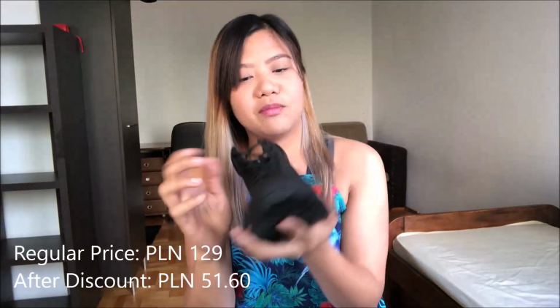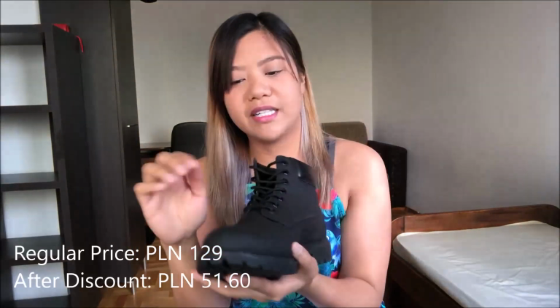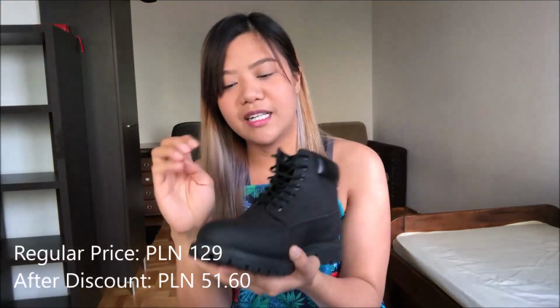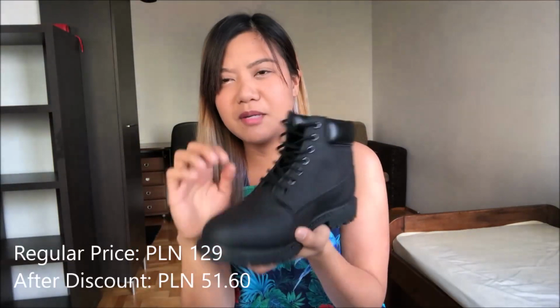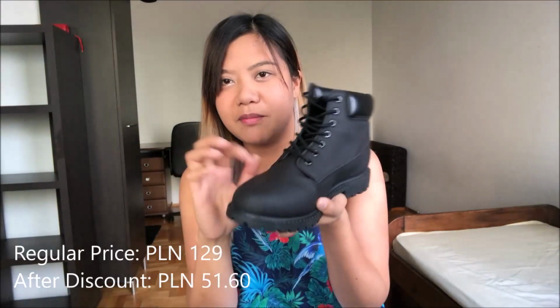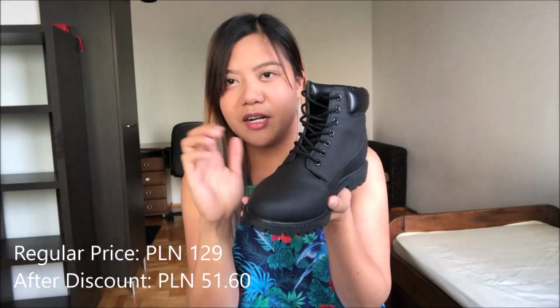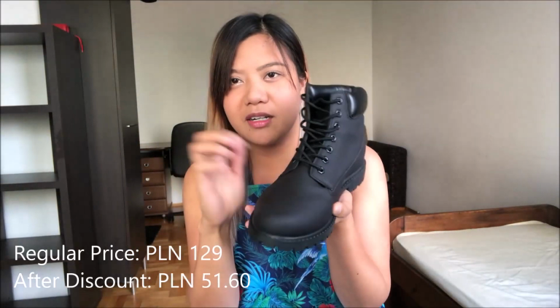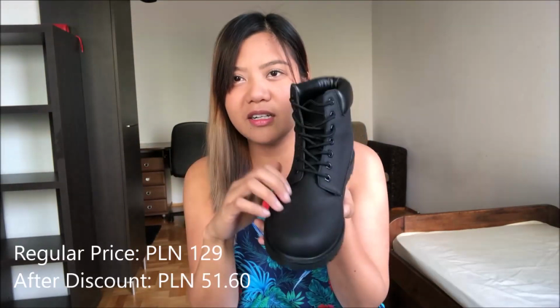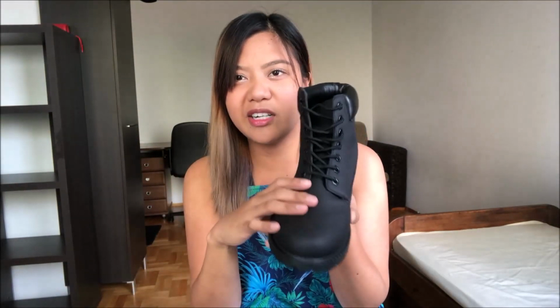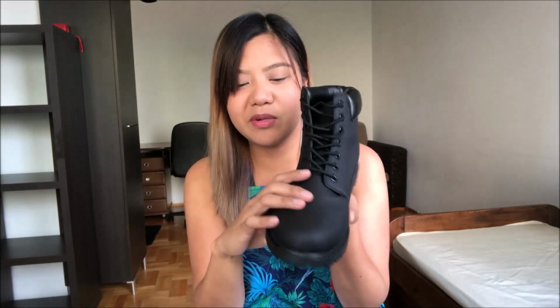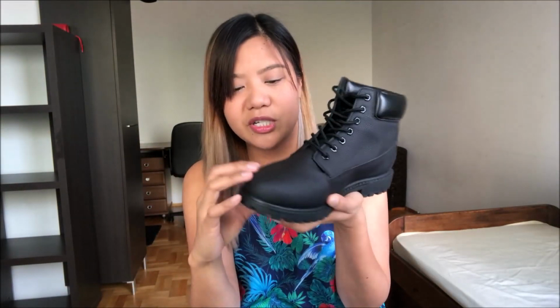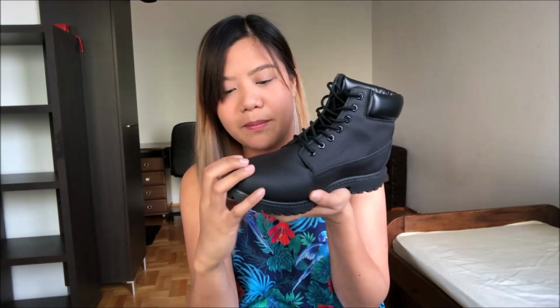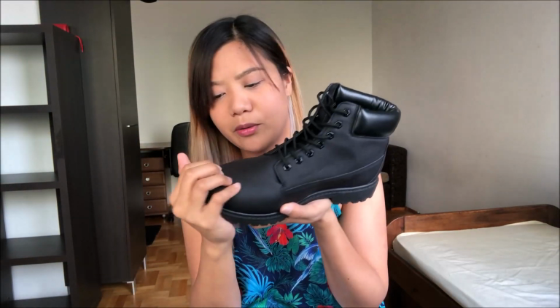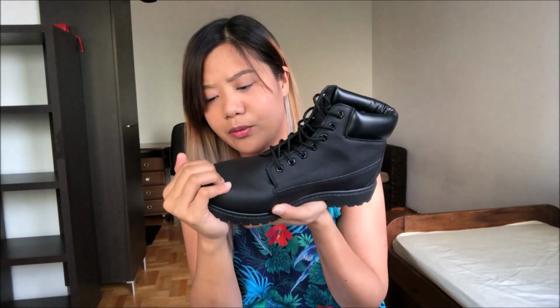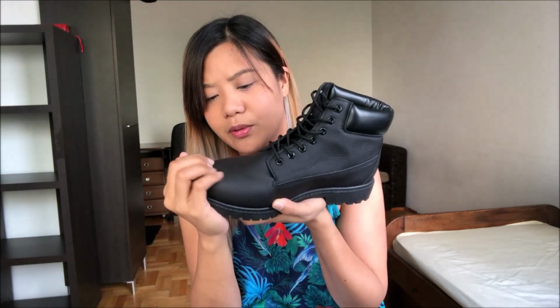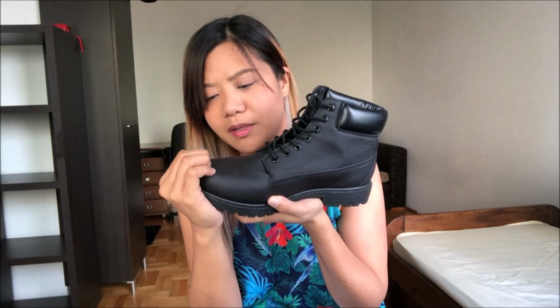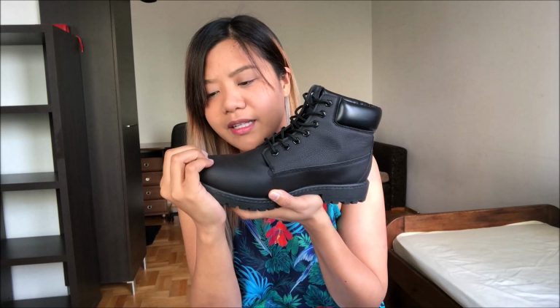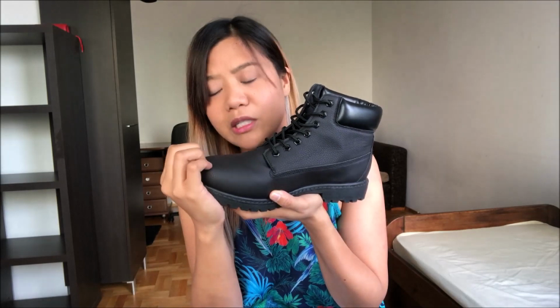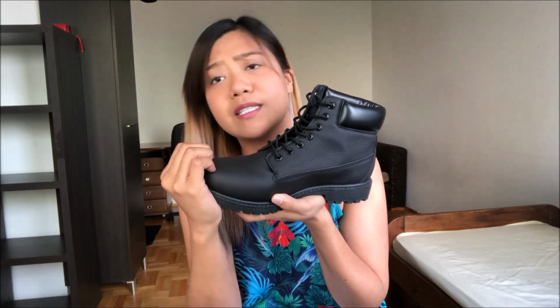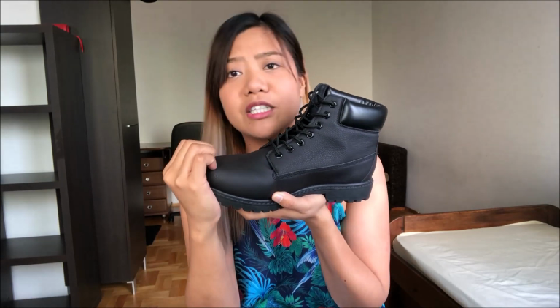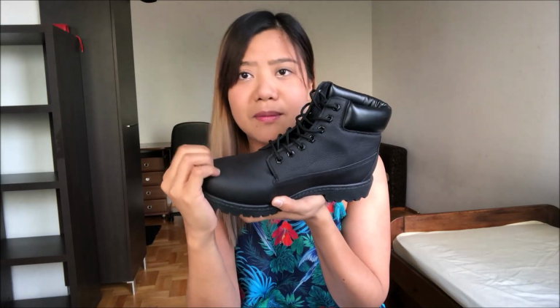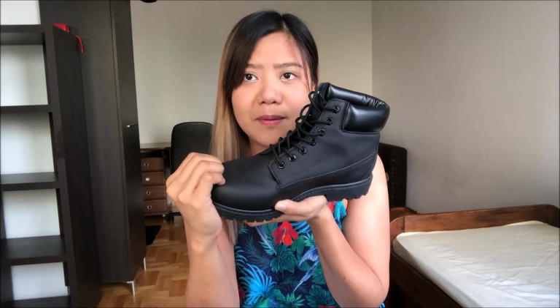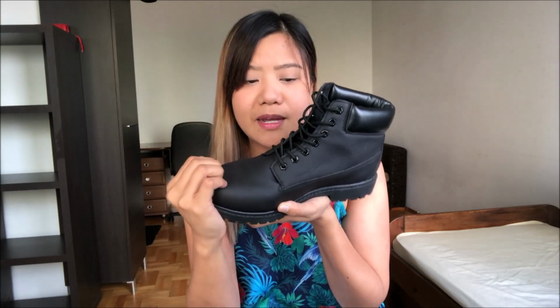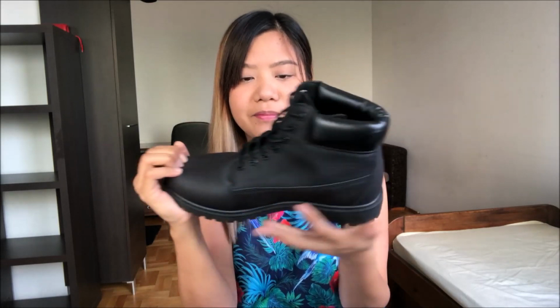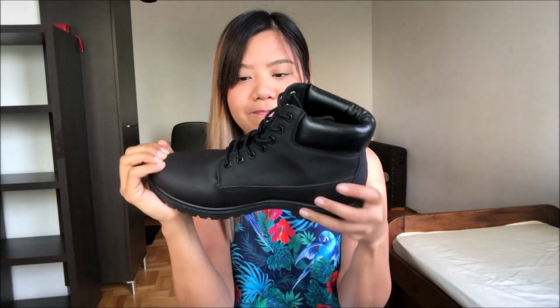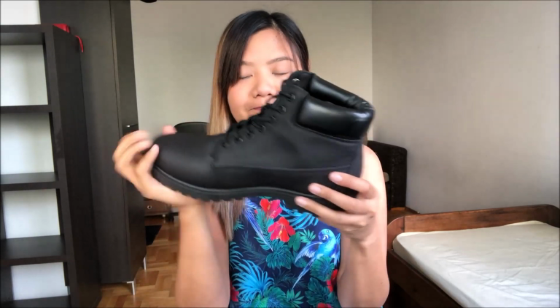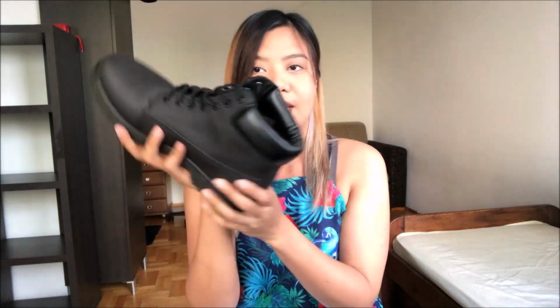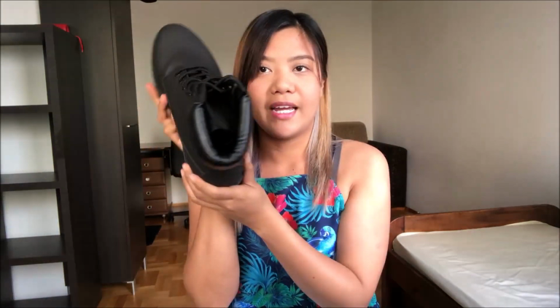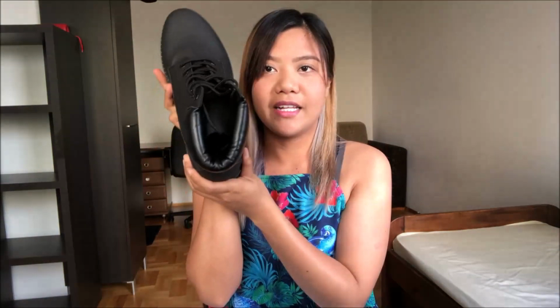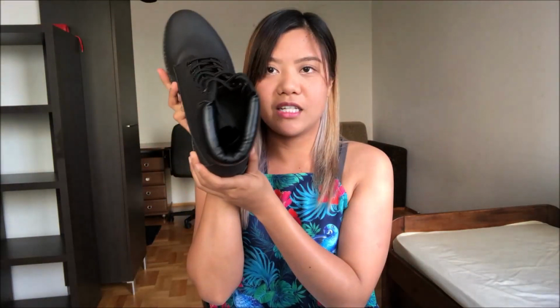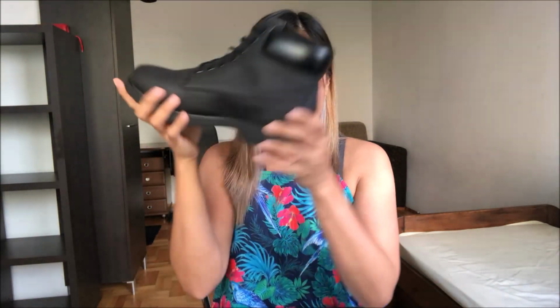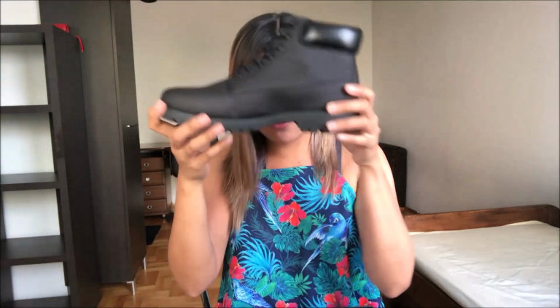Boots din siya for winter kasi malapit na yung winter dito sa Poland. Yung material niya naman, parang rubber siya. Pero maganda rin ito kasi hindi siya mabasa. Ayan, sa size 44.